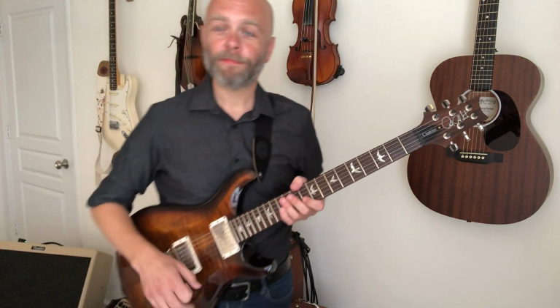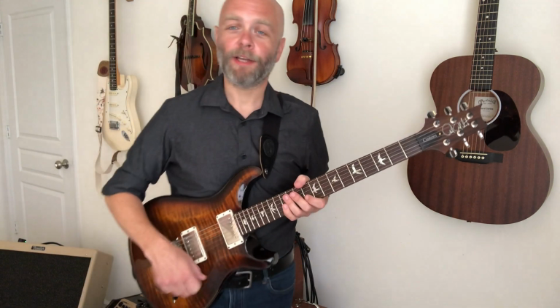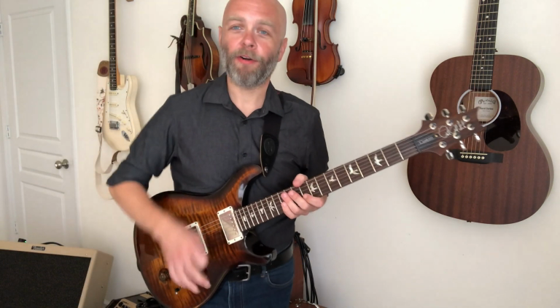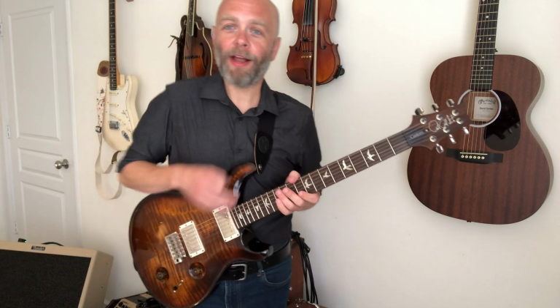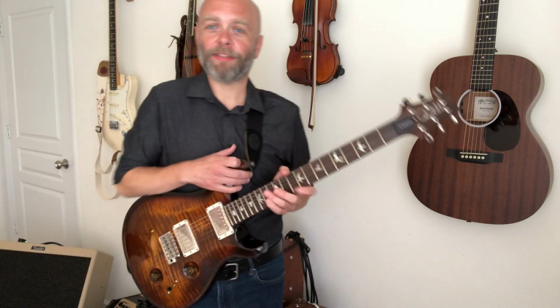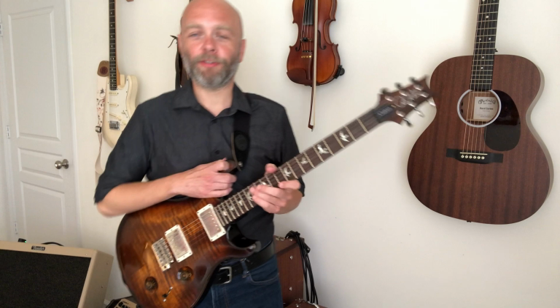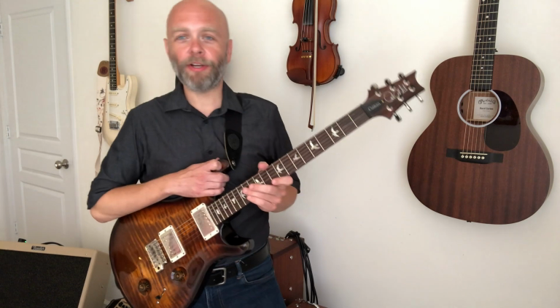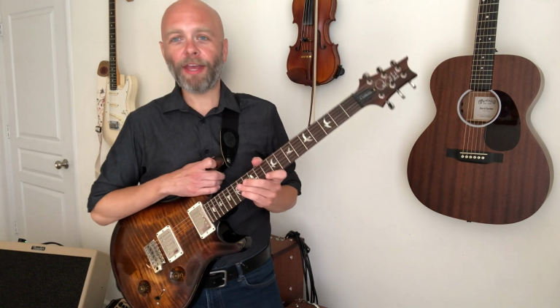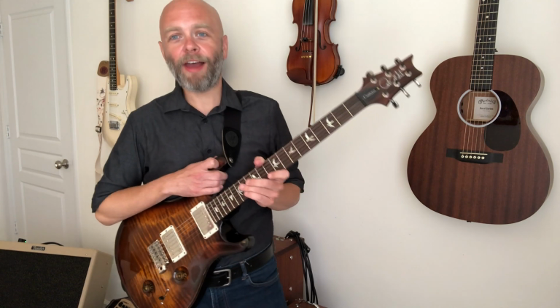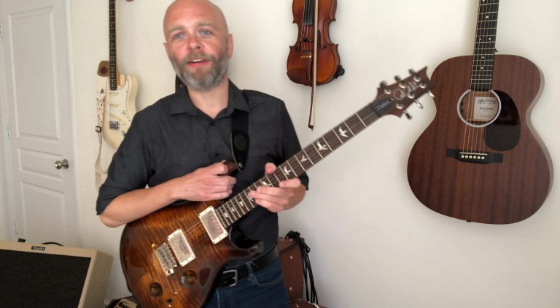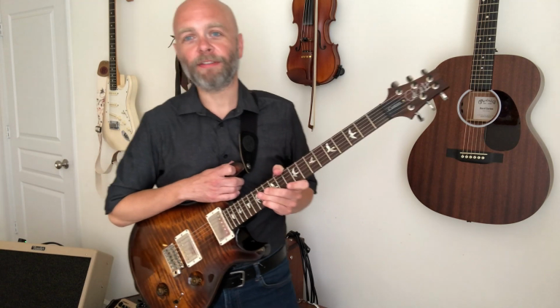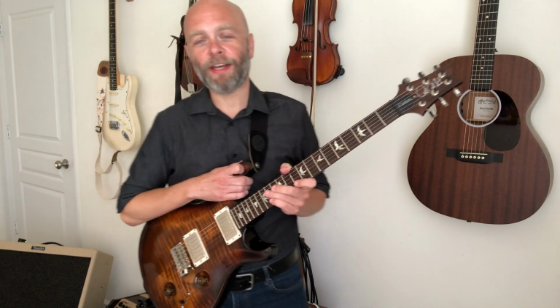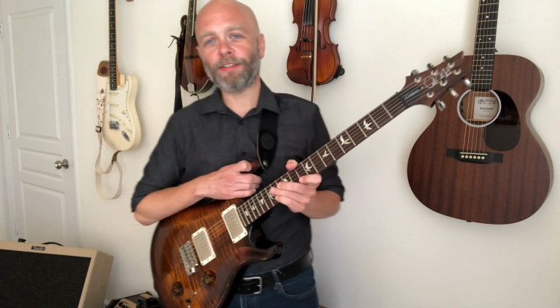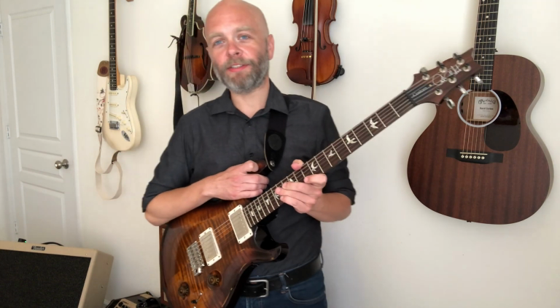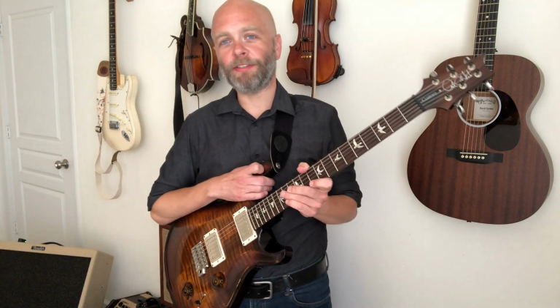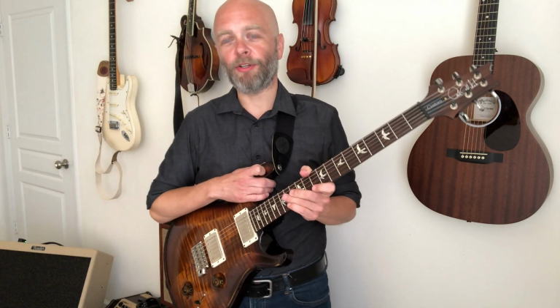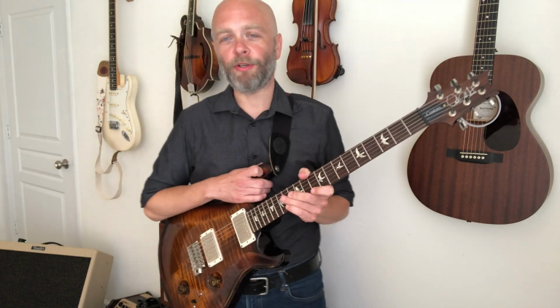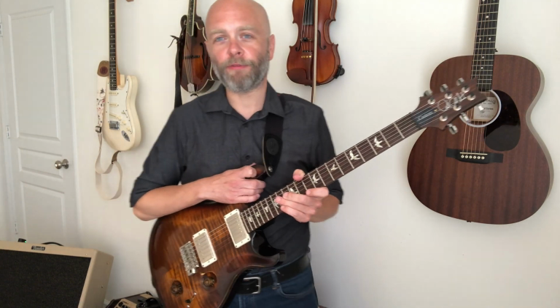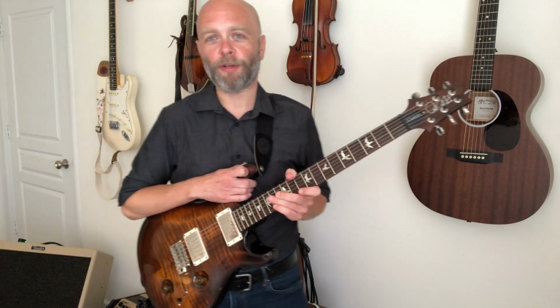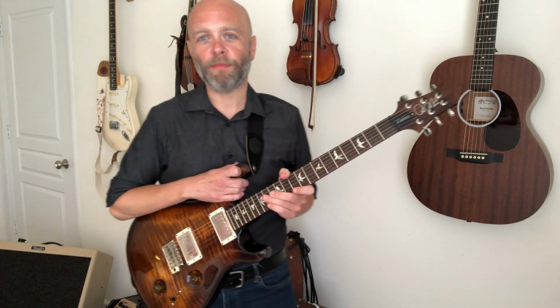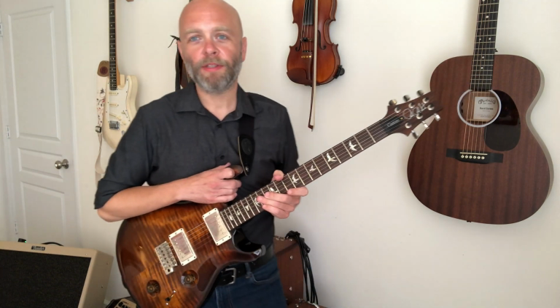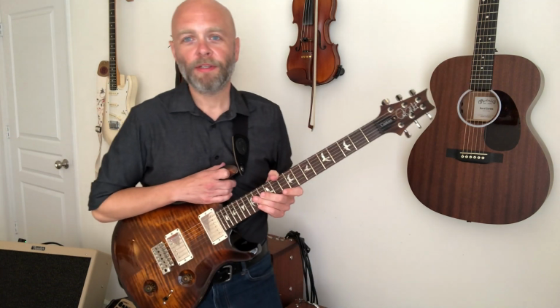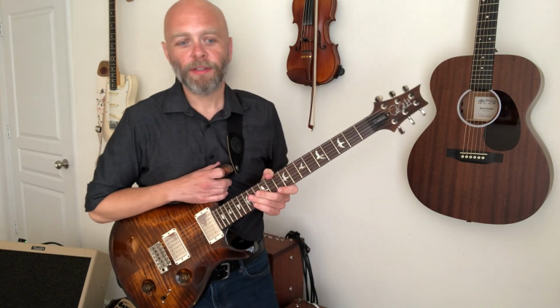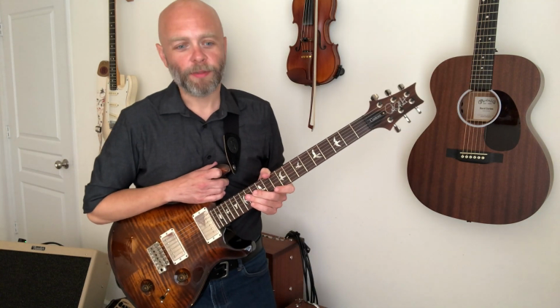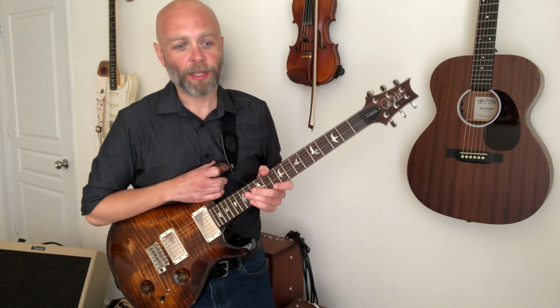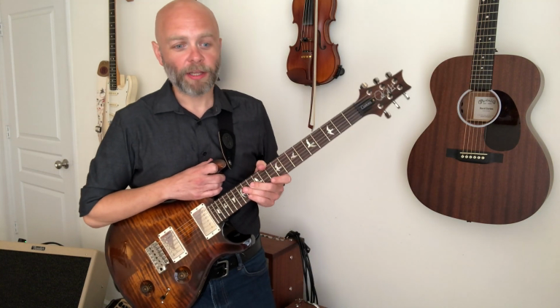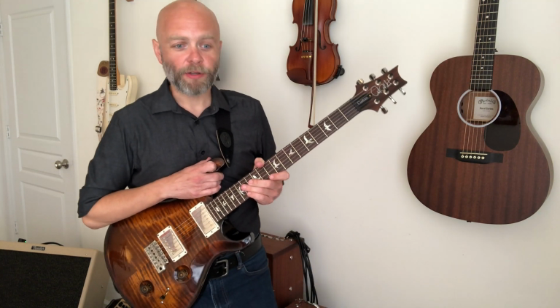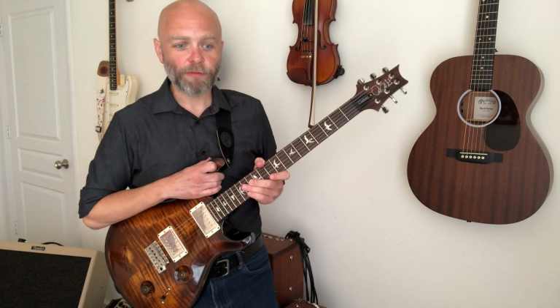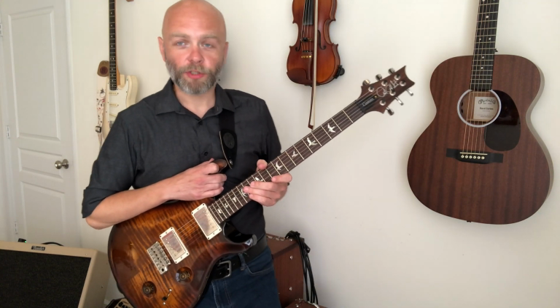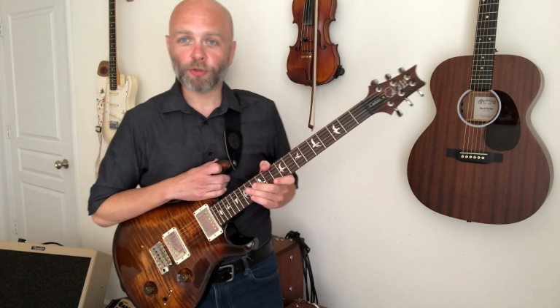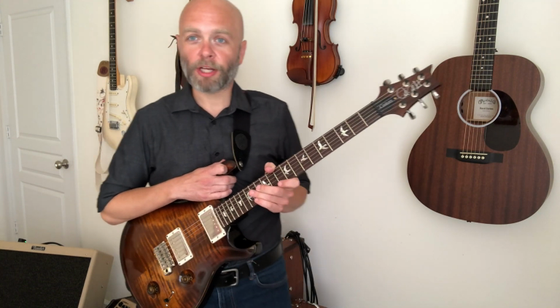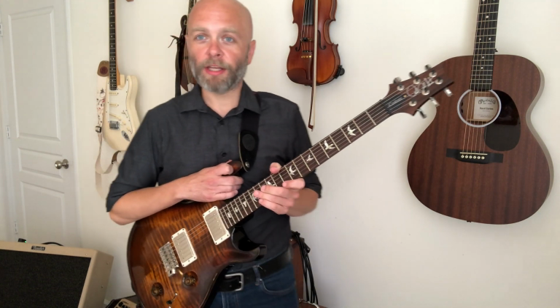All right, so there you have it. That is the solo from the beginning of Soul Shine.